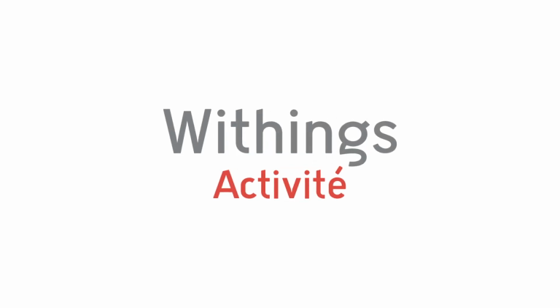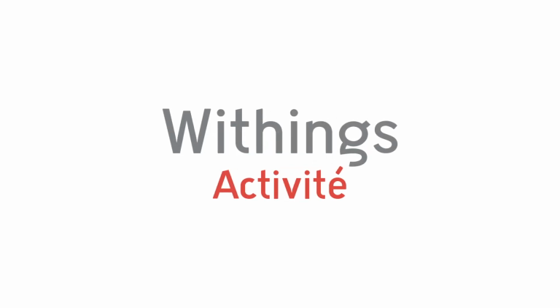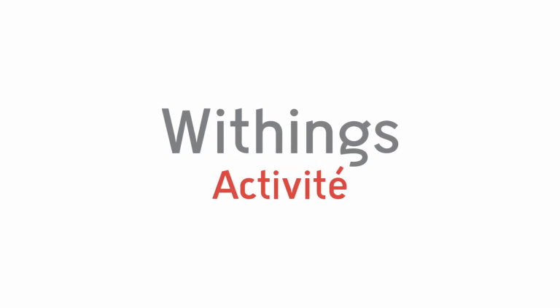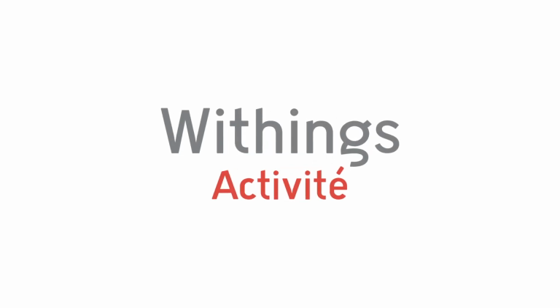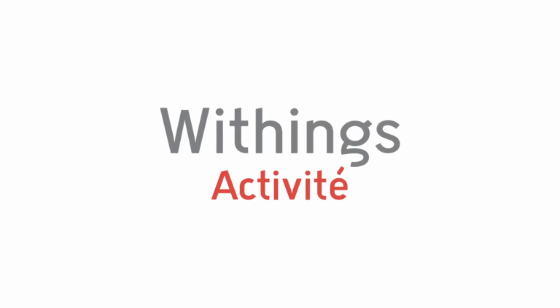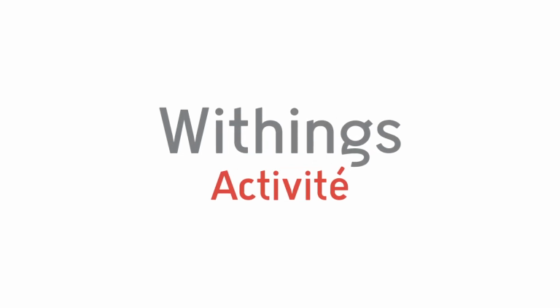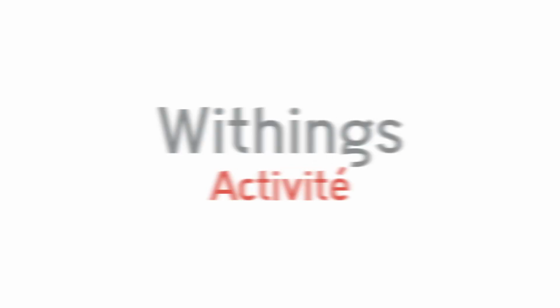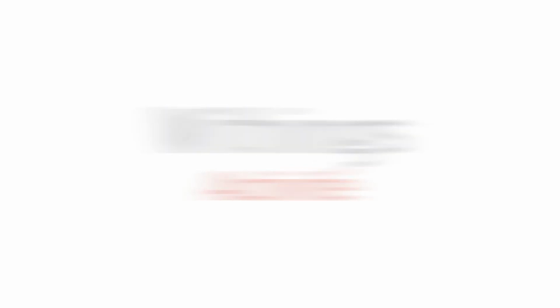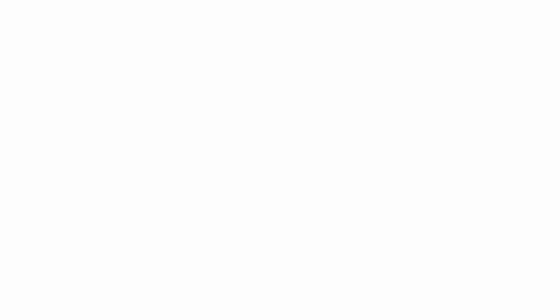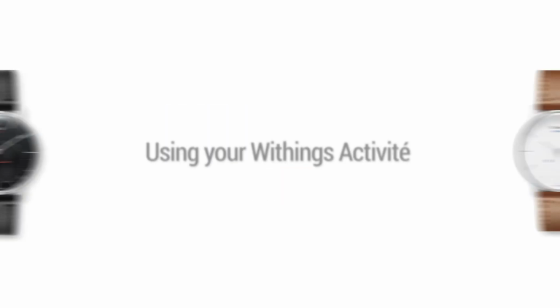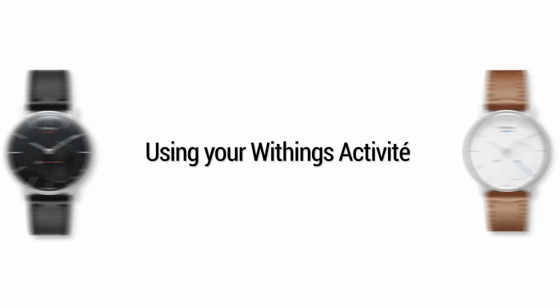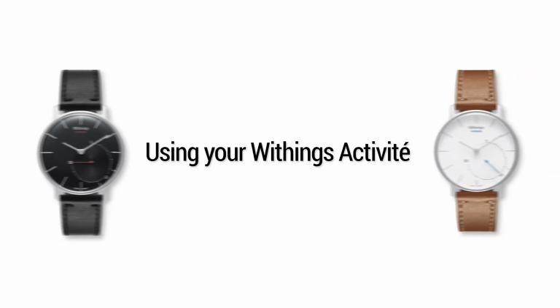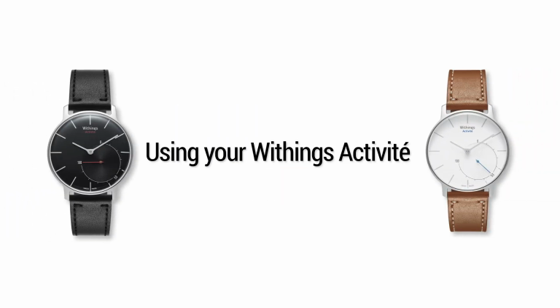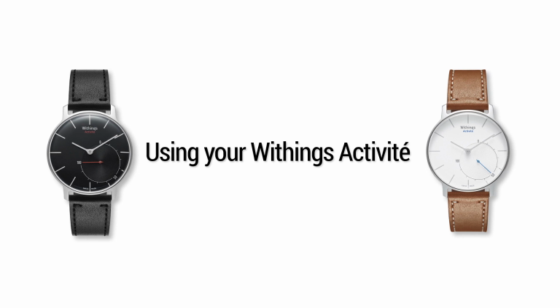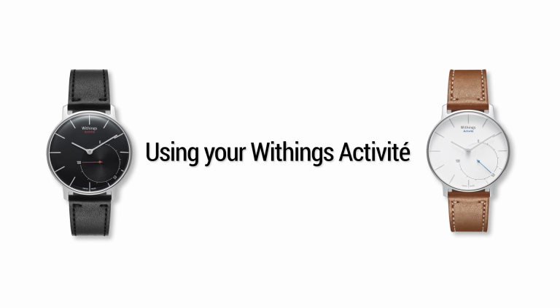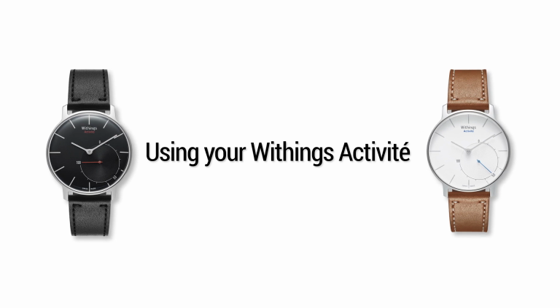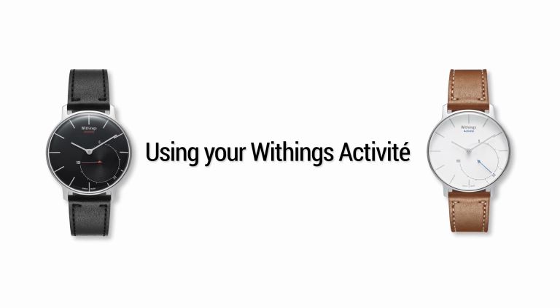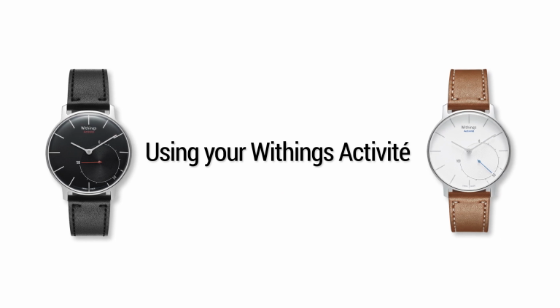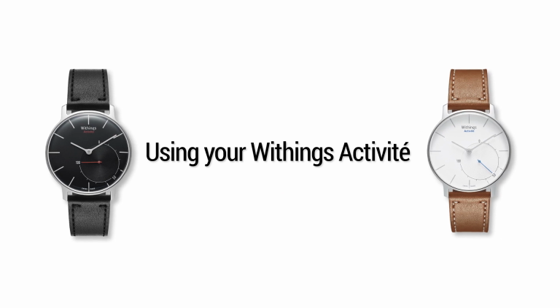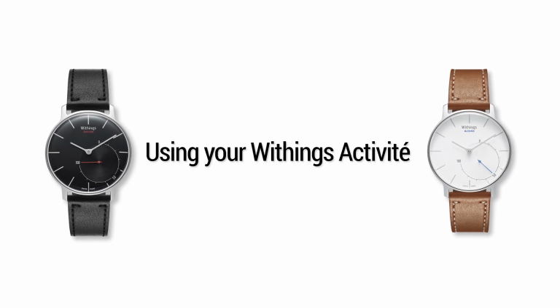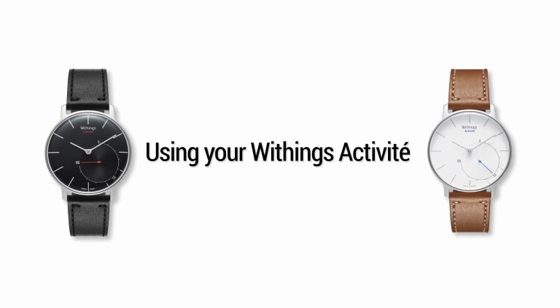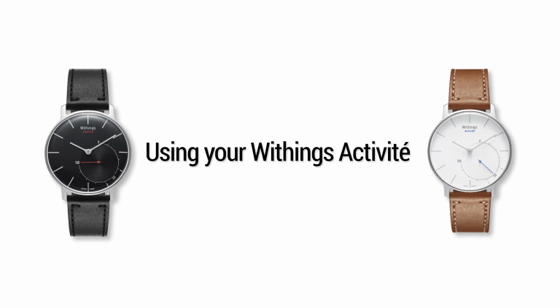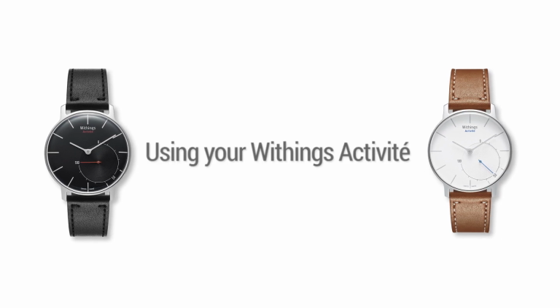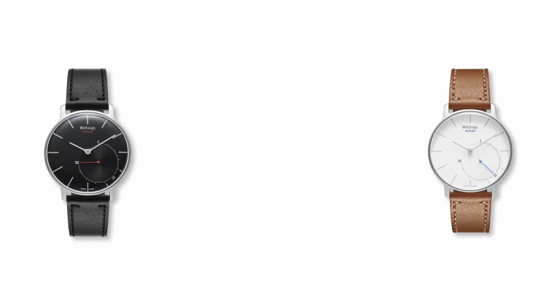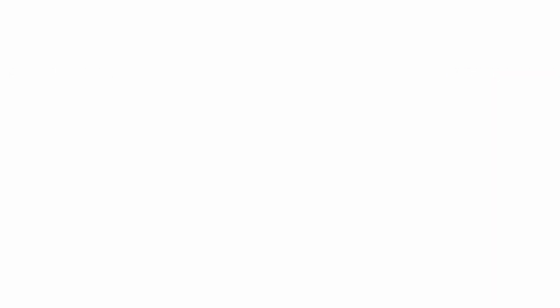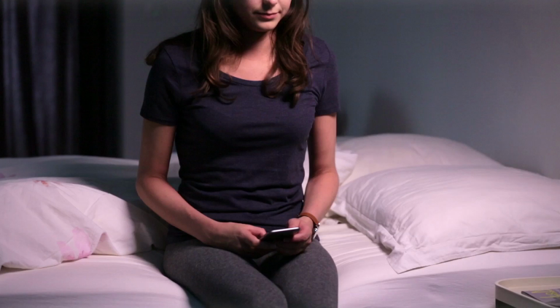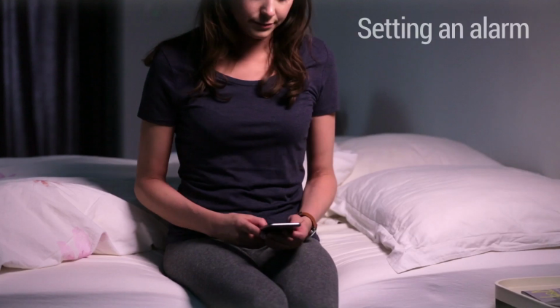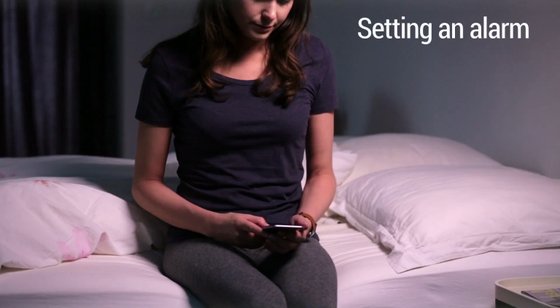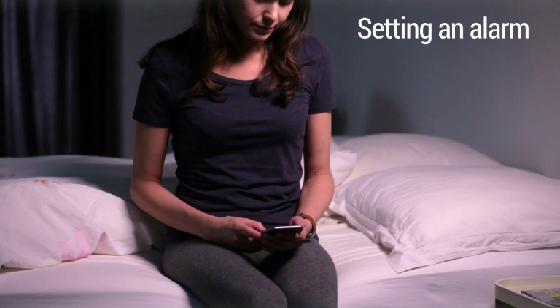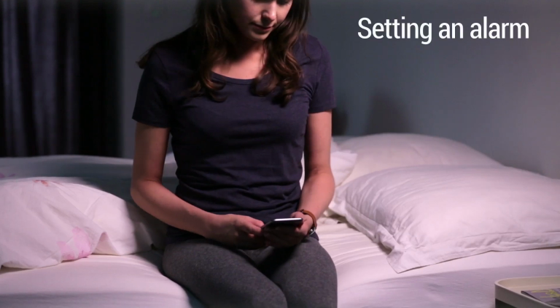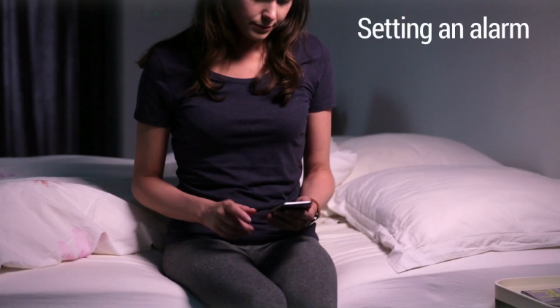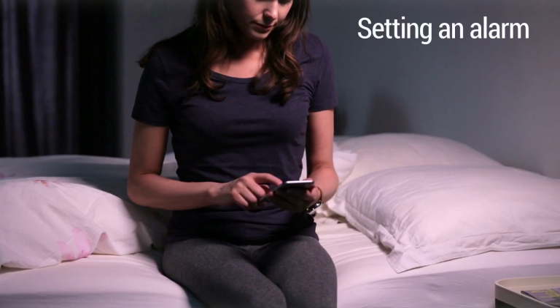Discover how to use your Withings Activity. First, let's see how to set an alarm.